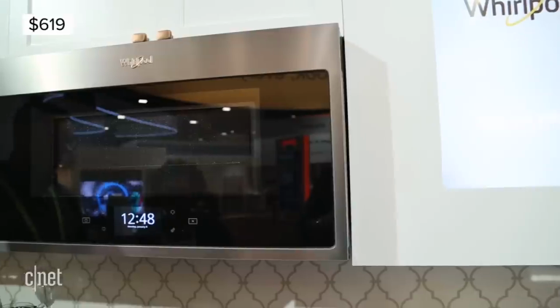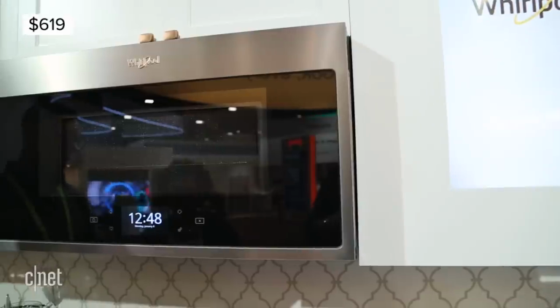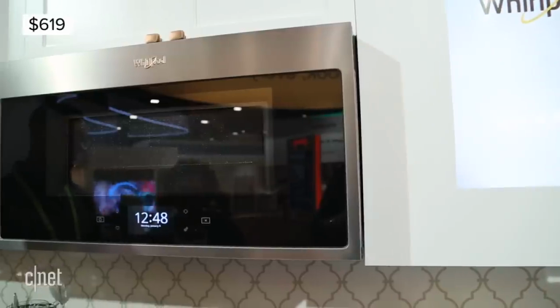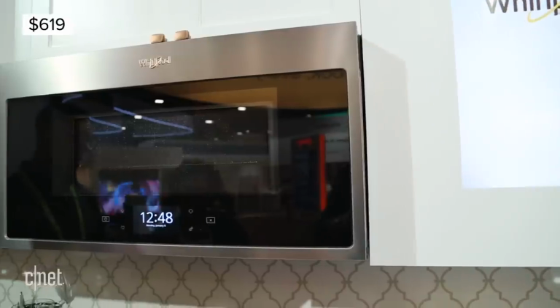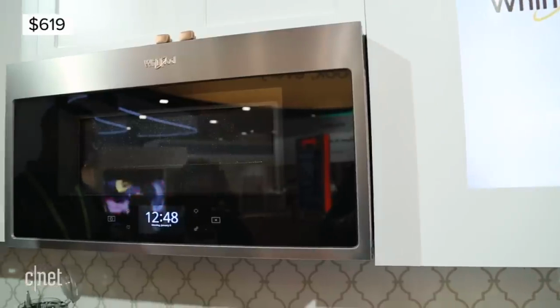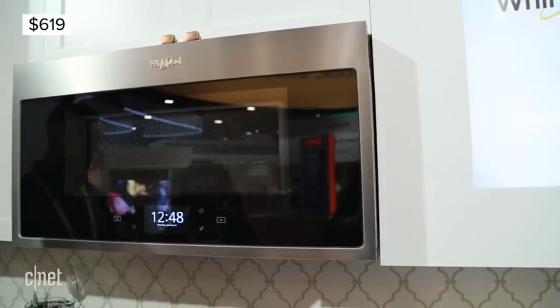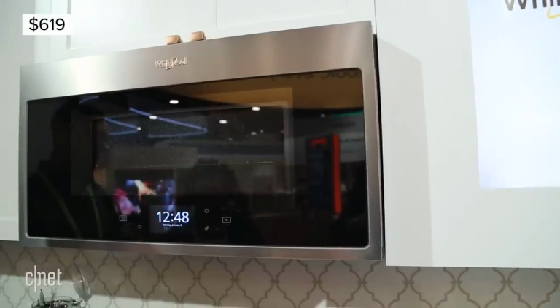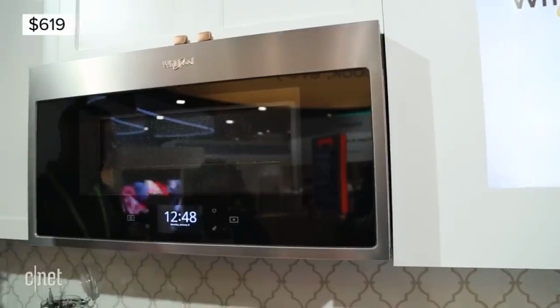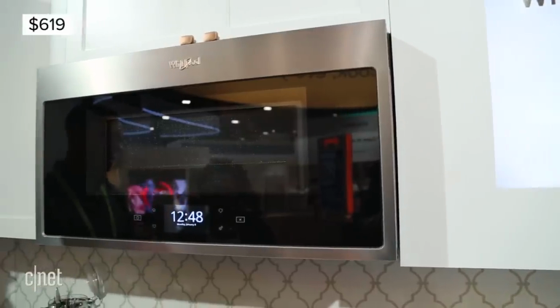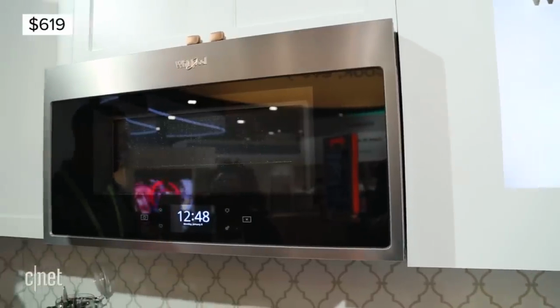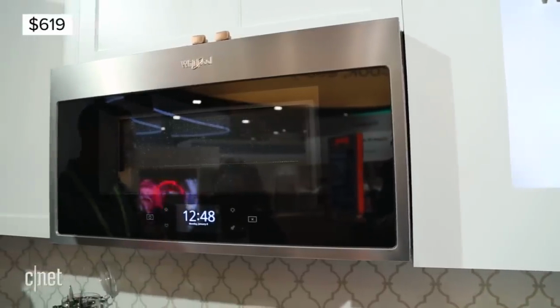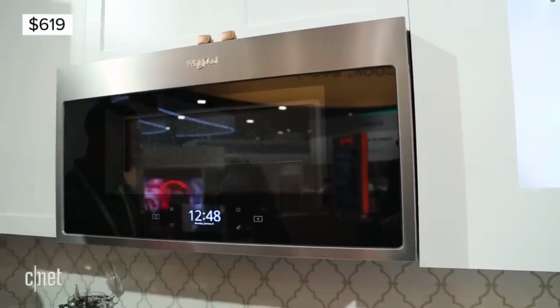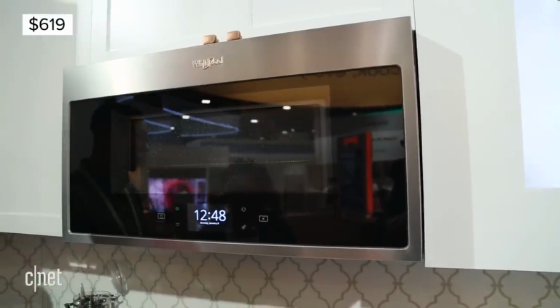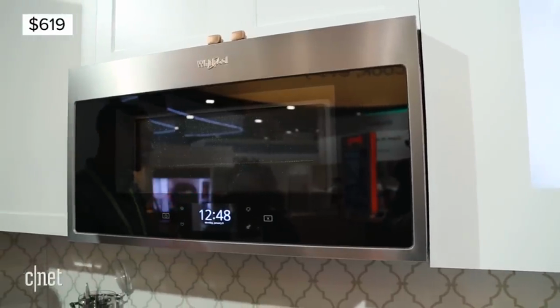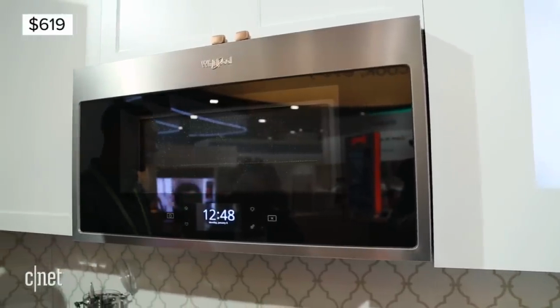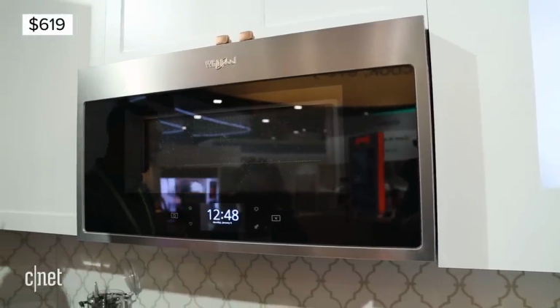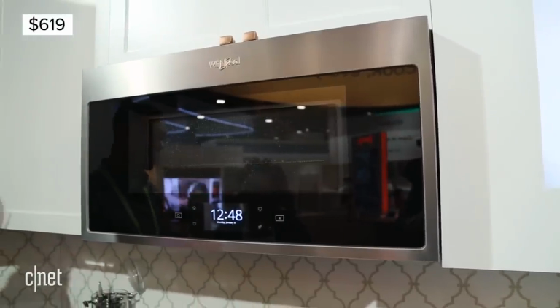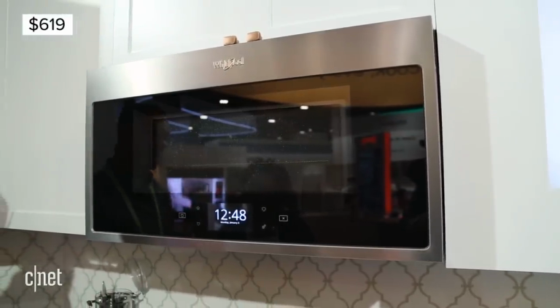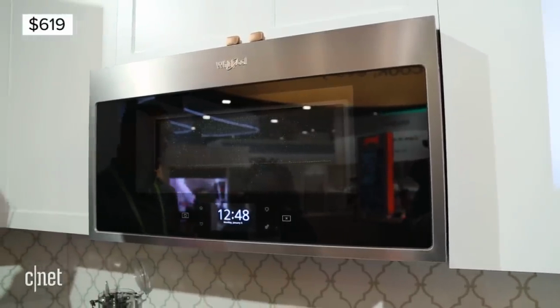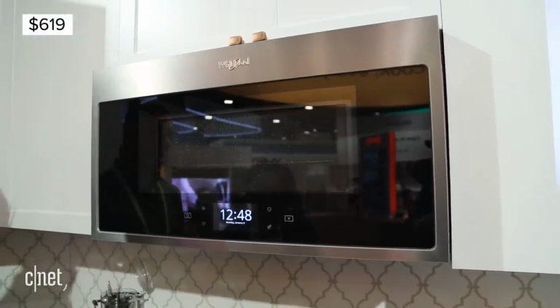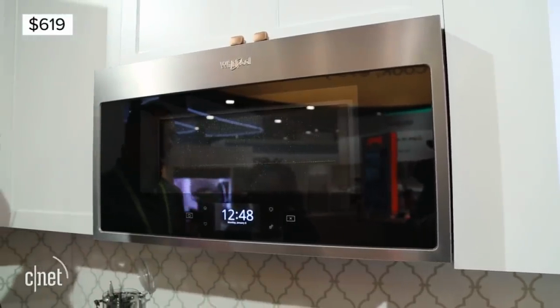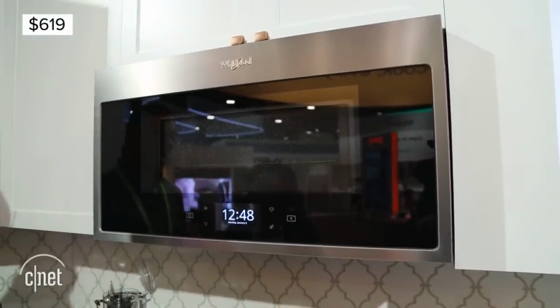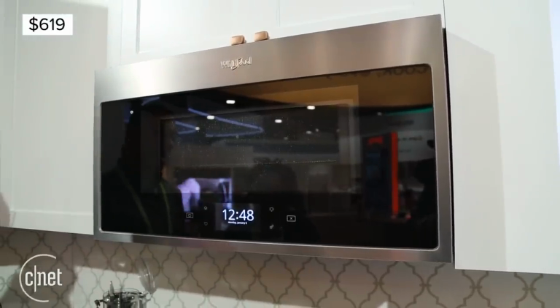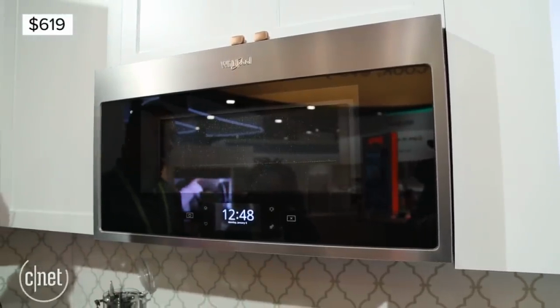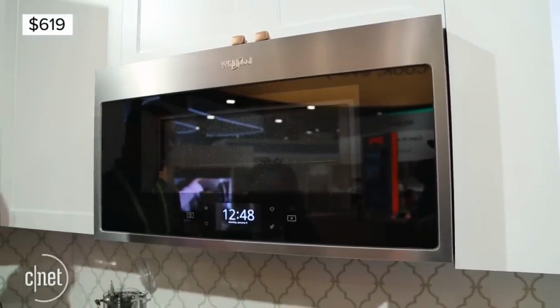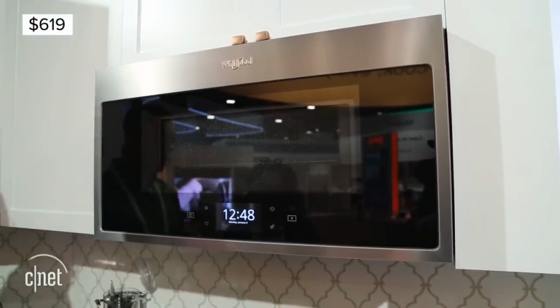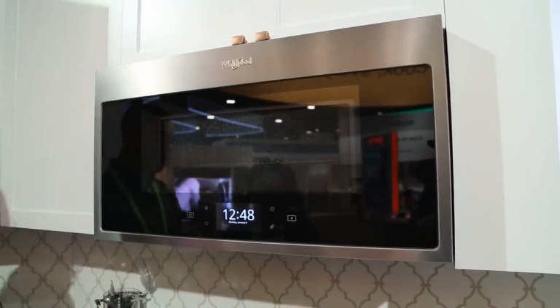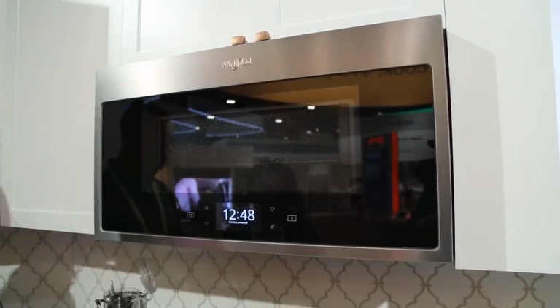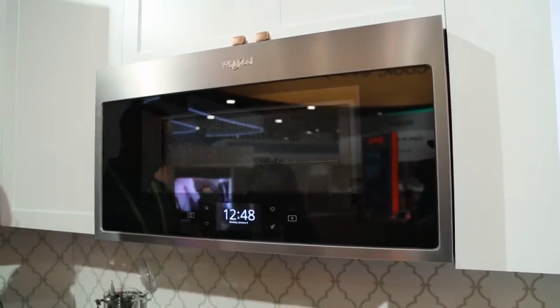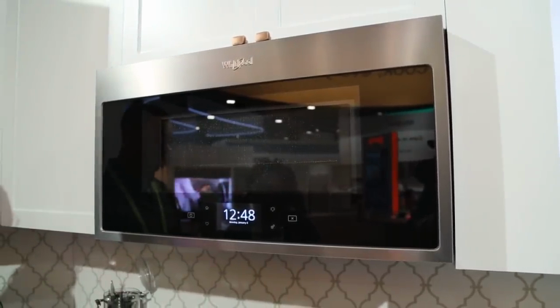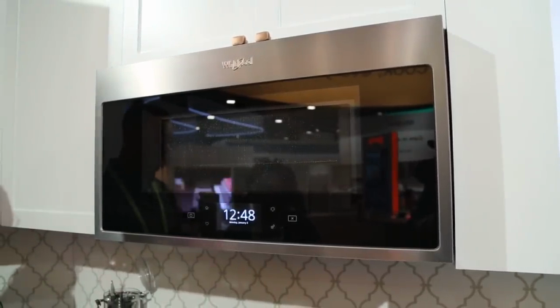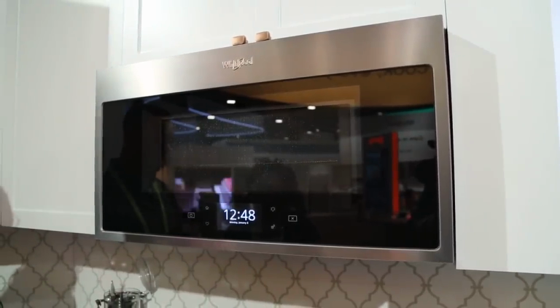This microwave is going to cost you $619 and it'll be available later this year in the U.S.